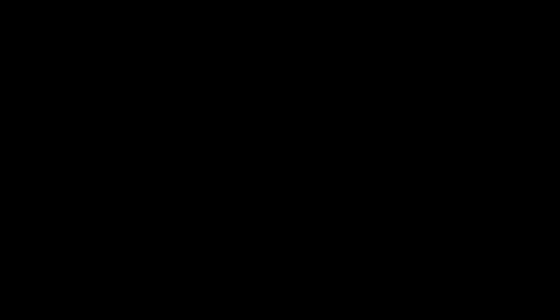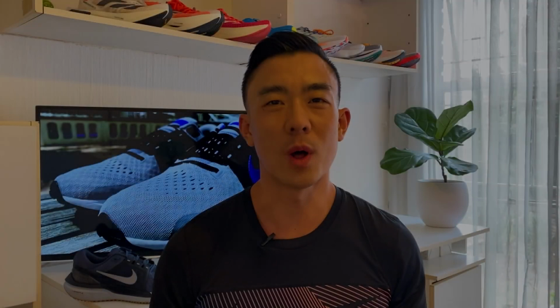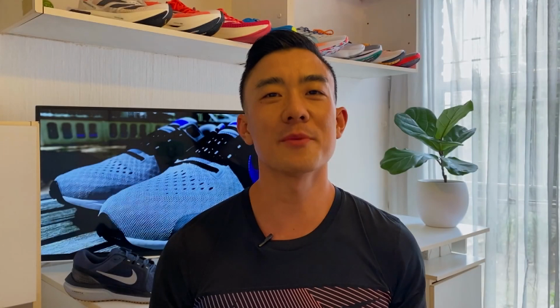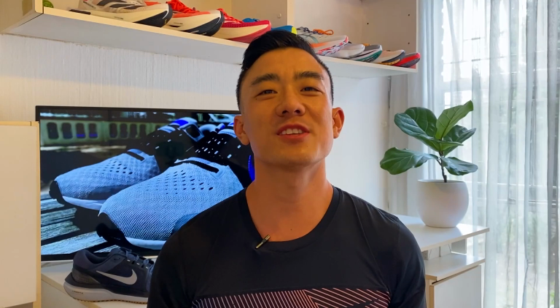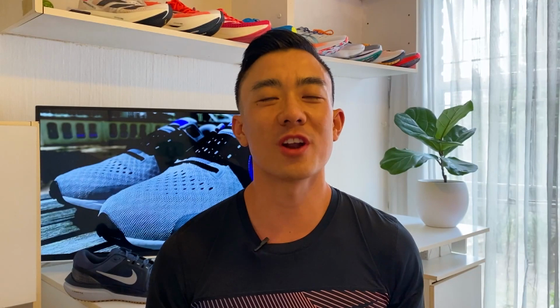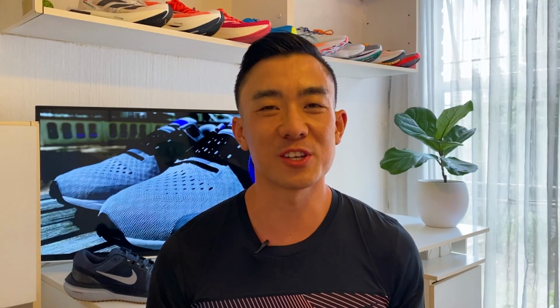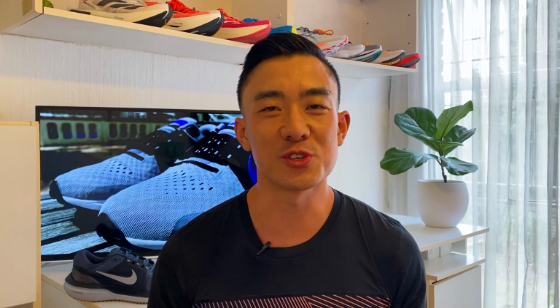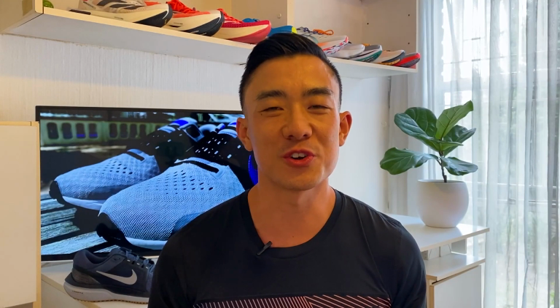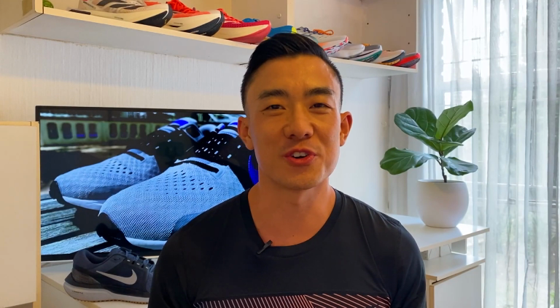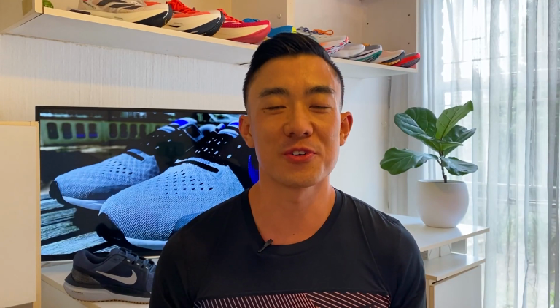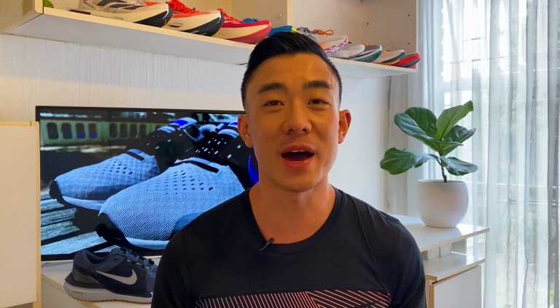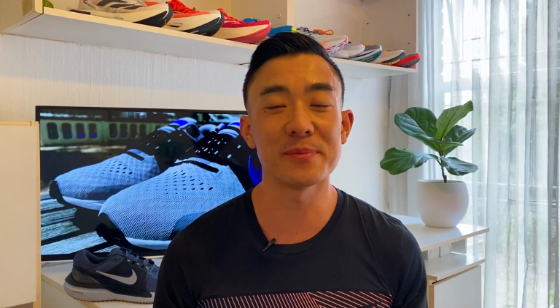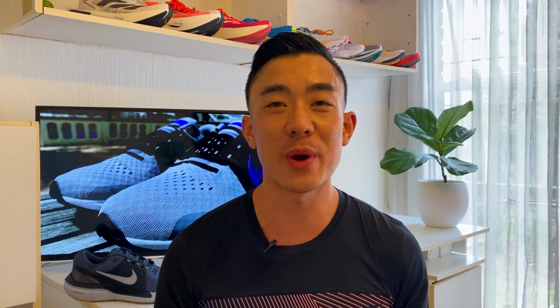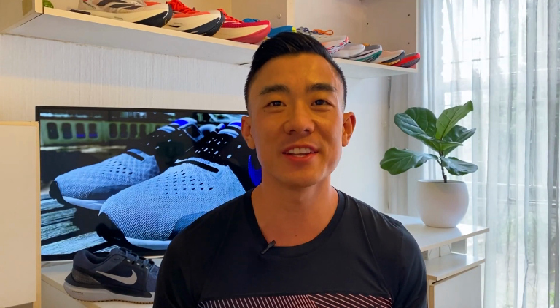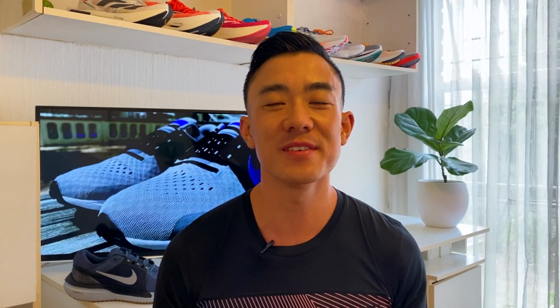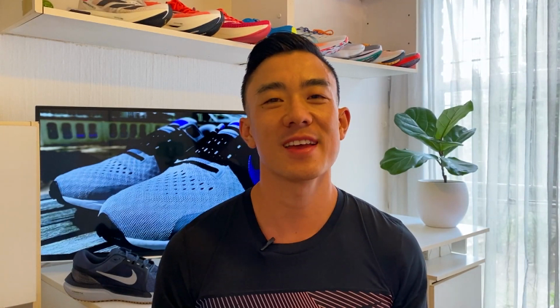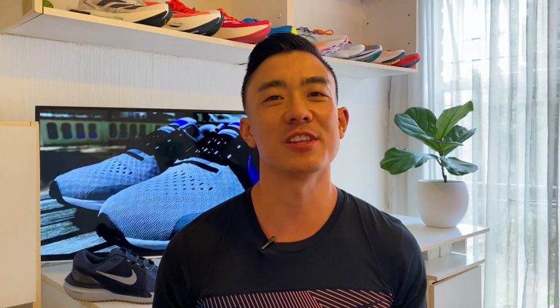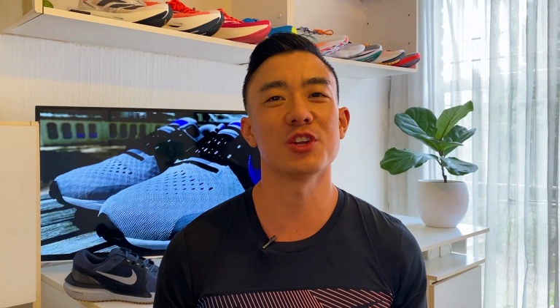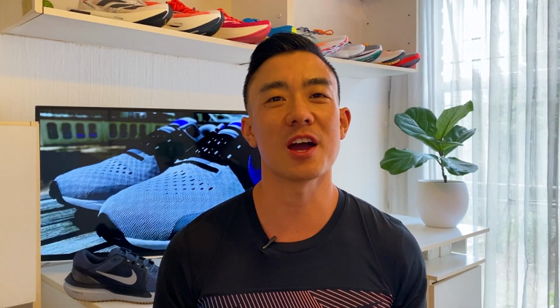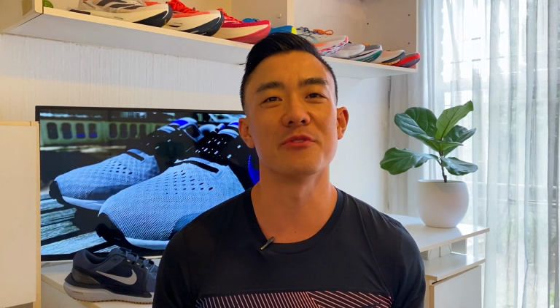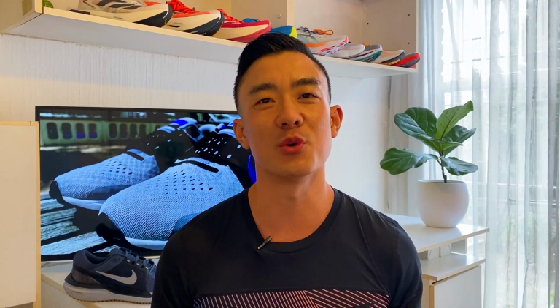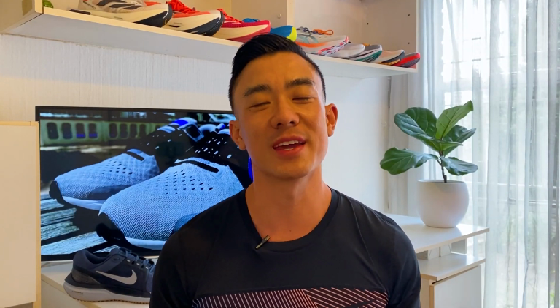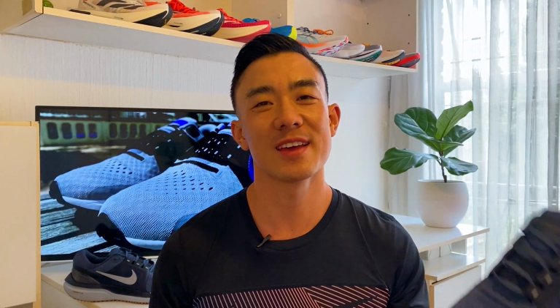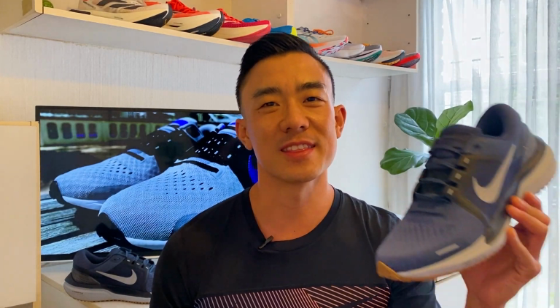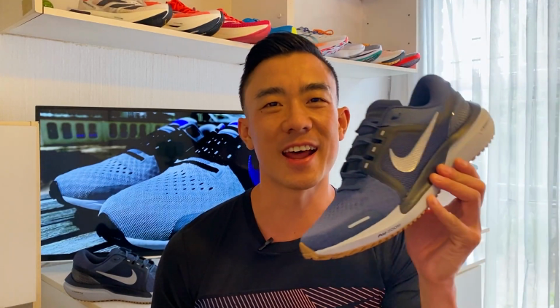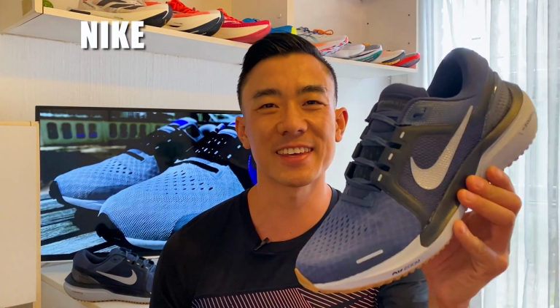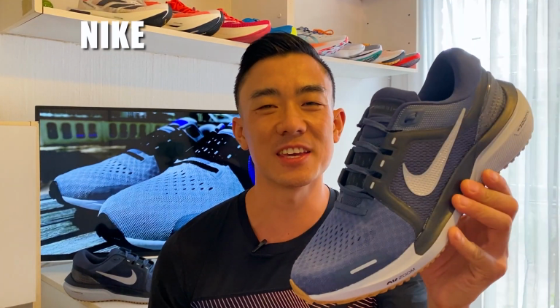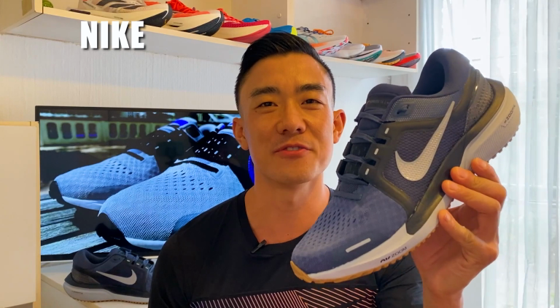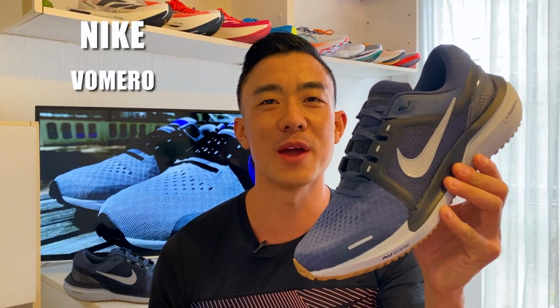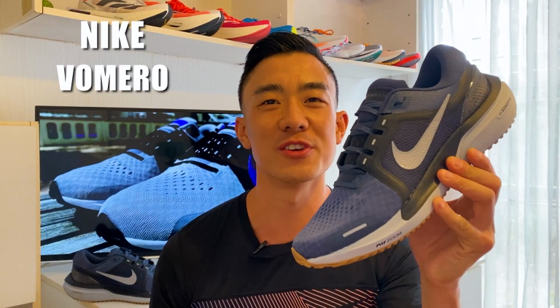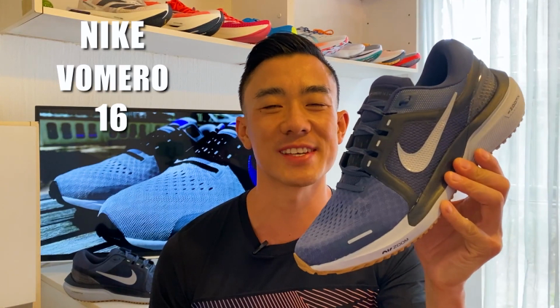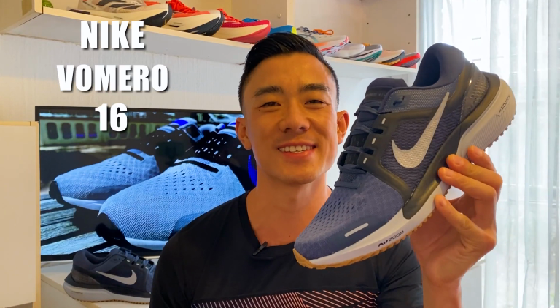Welcome back to Running Shoes Guru. My name is Brandon and today I'm reviewing the Nike Vomero 16.